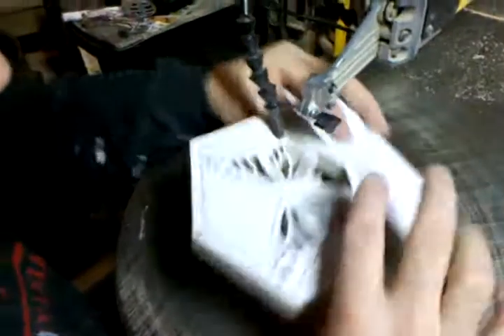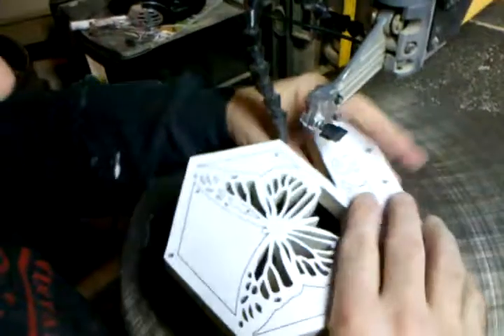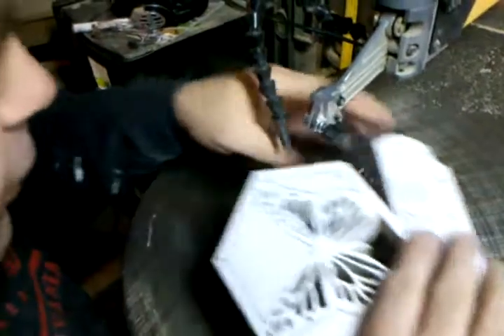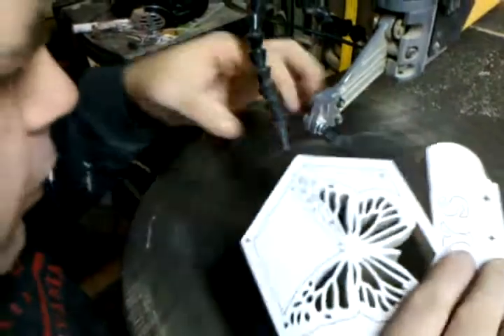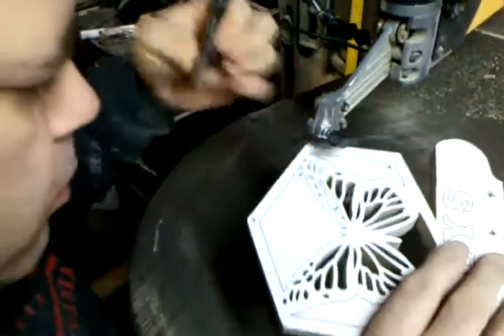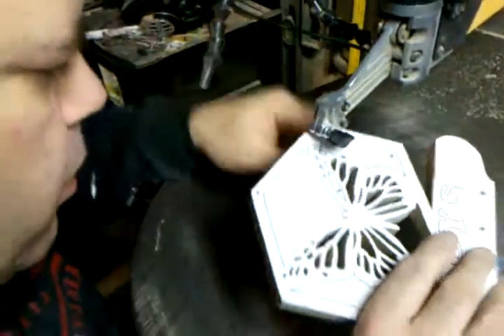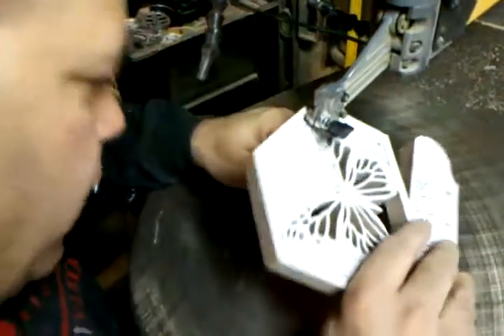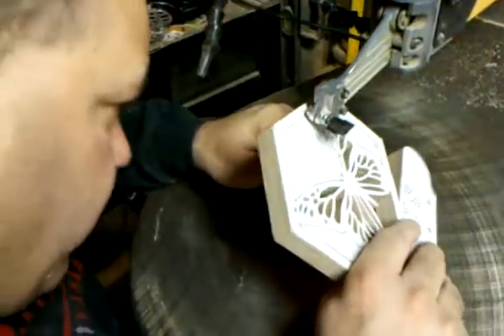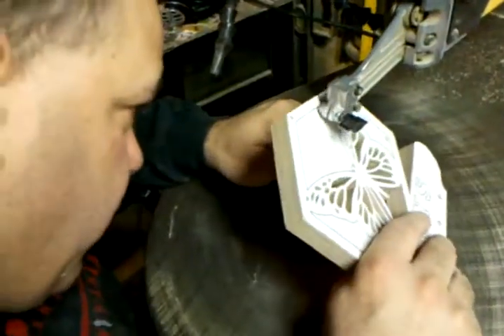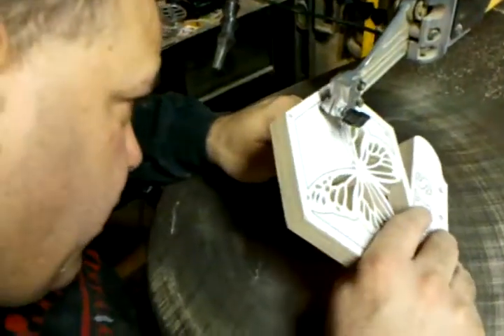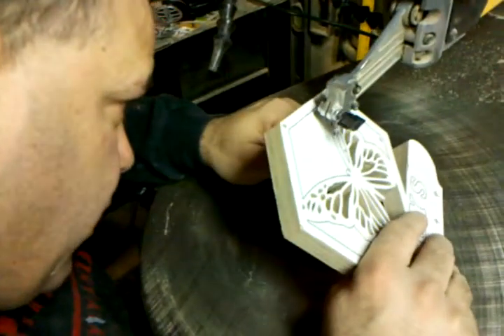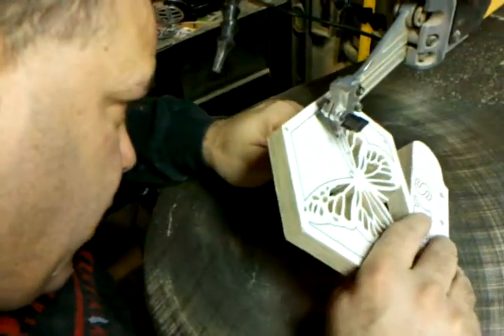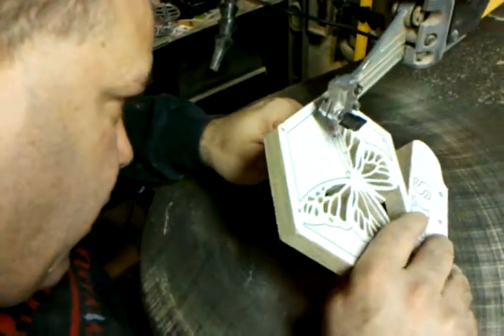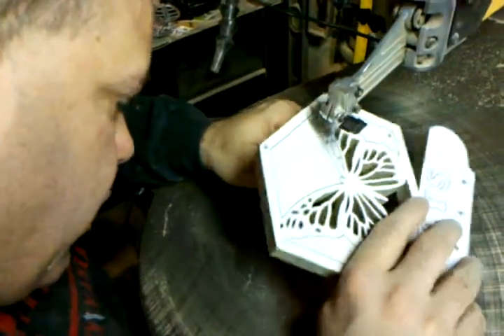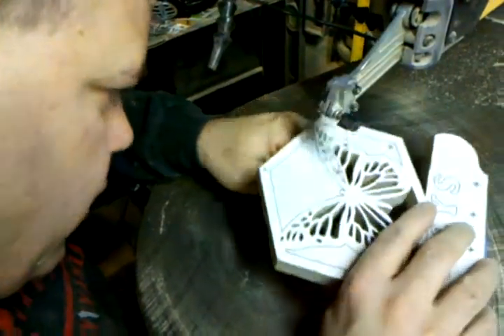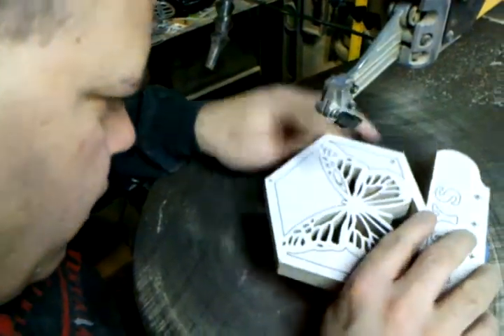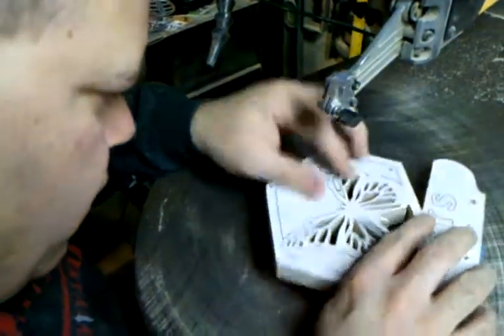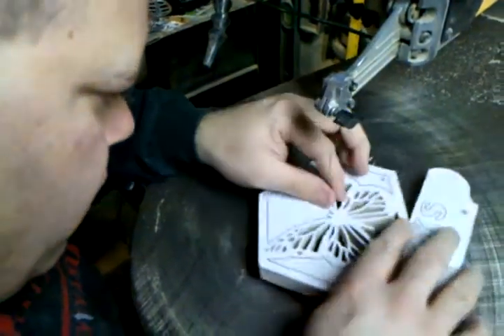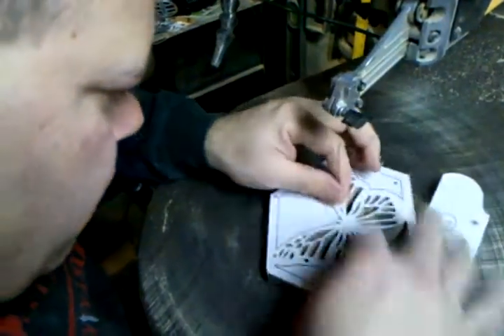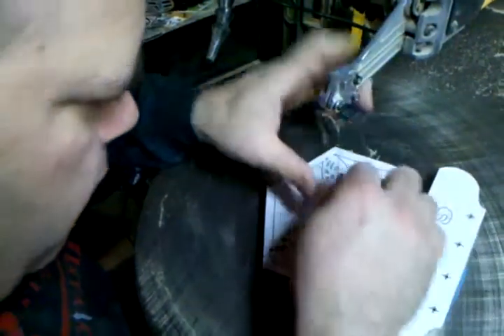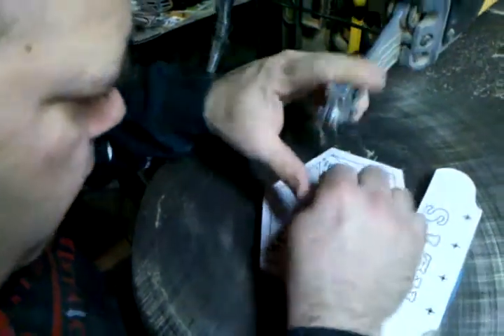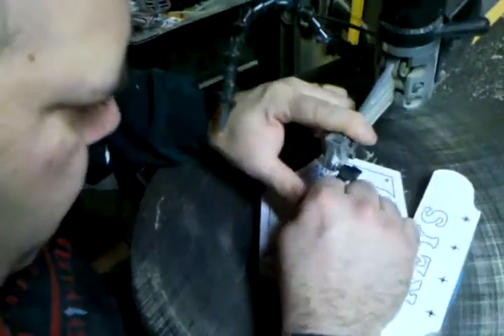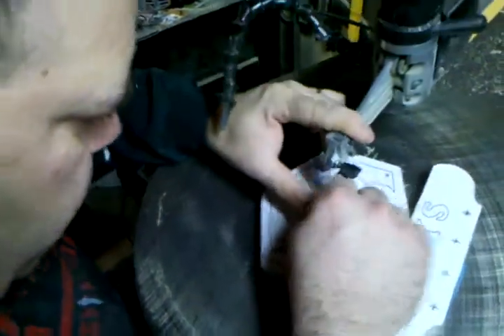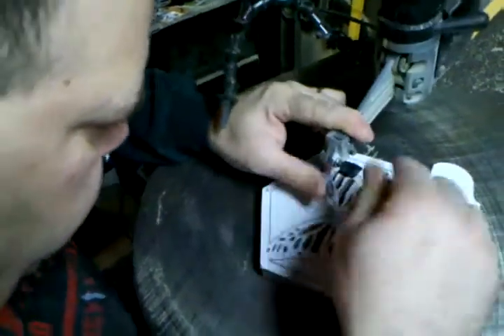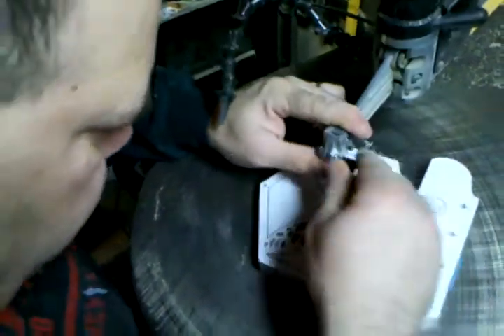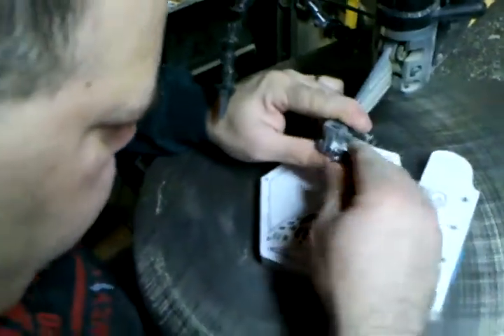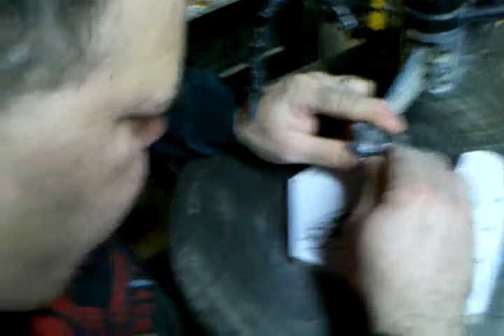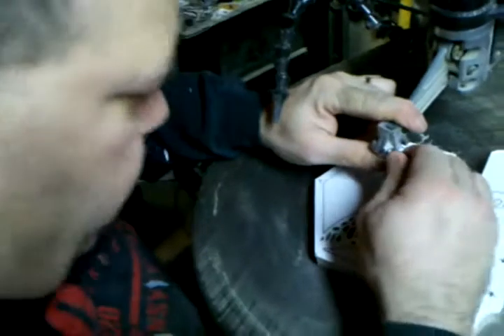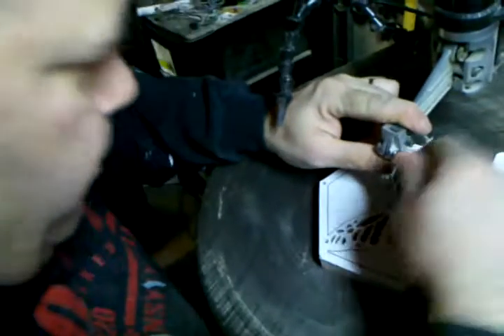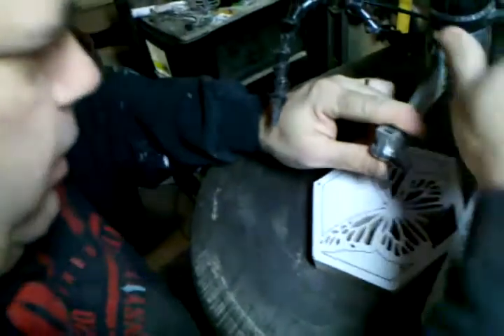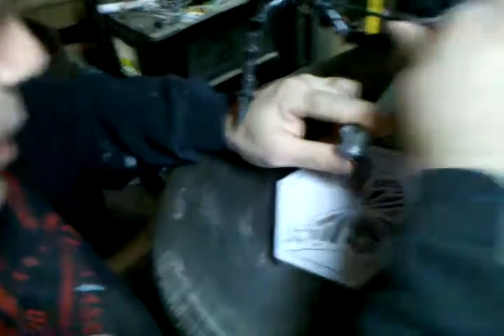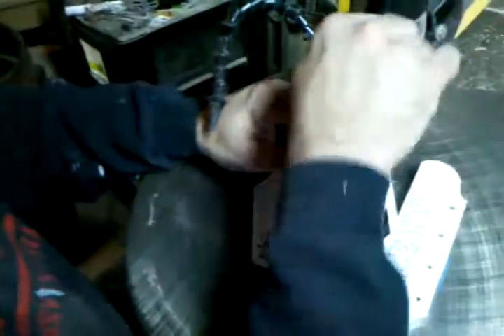Just a few more cuts here and the butterfly itself will be done.